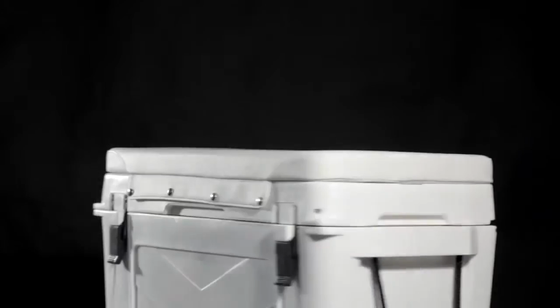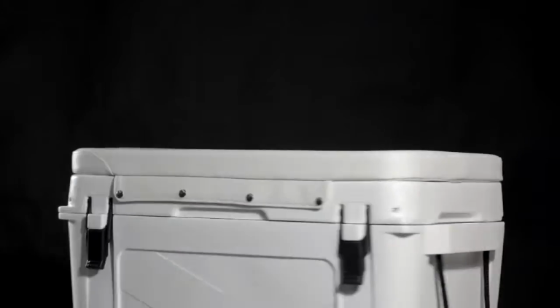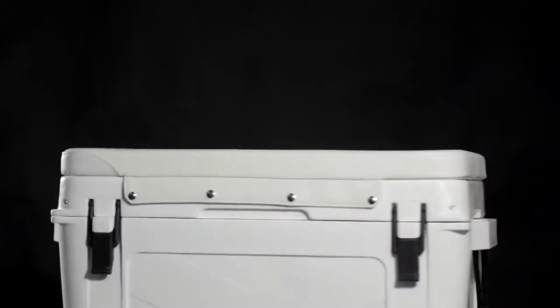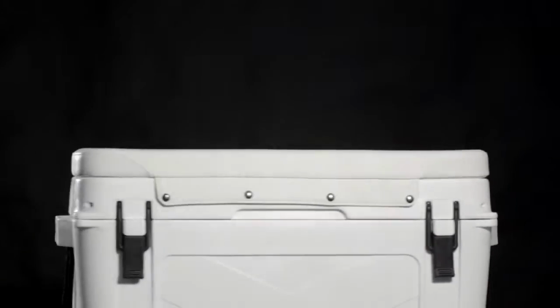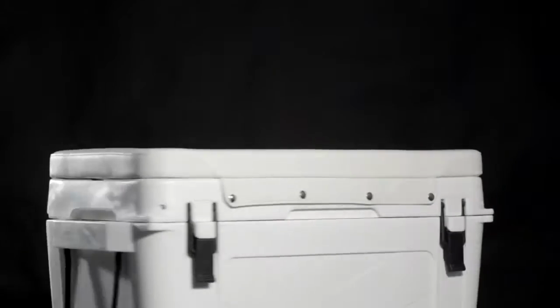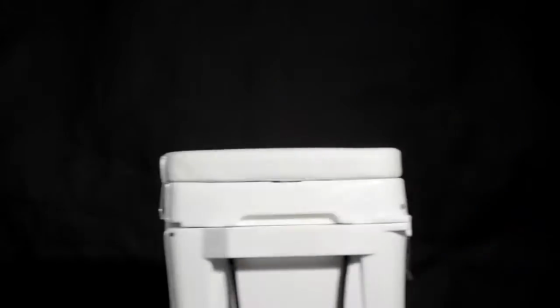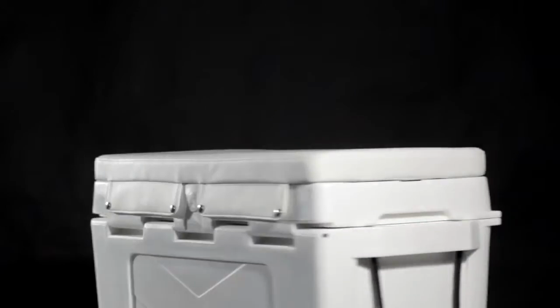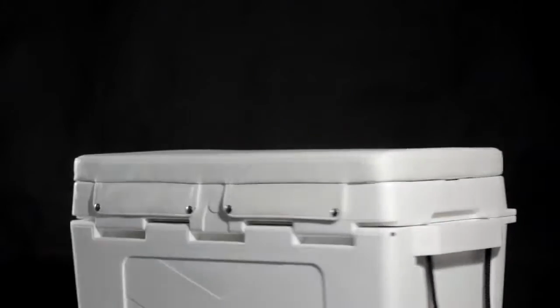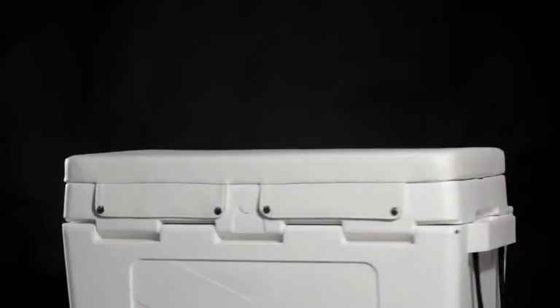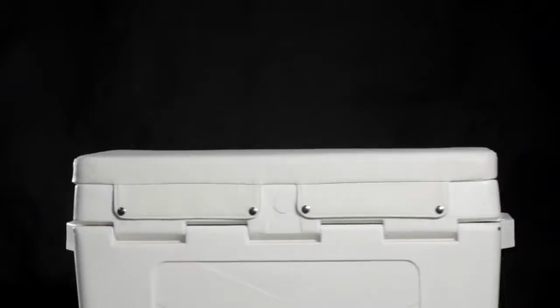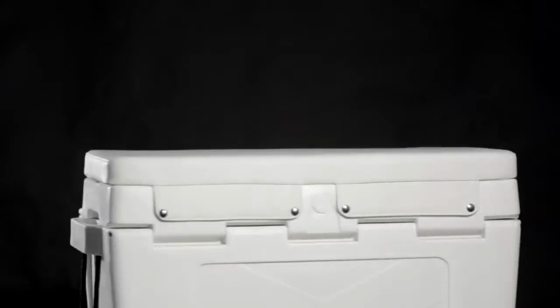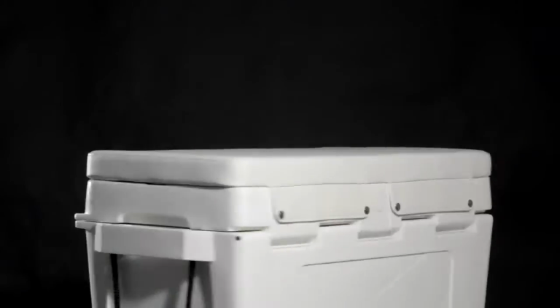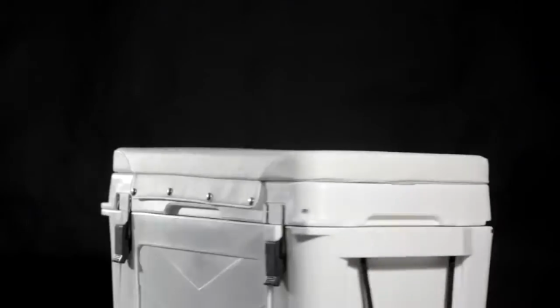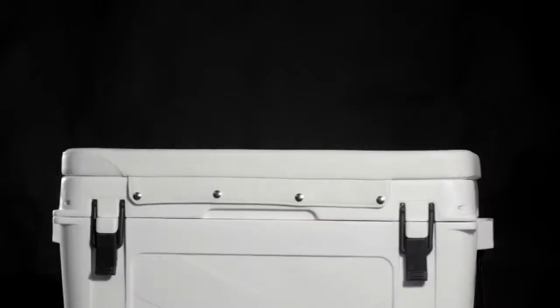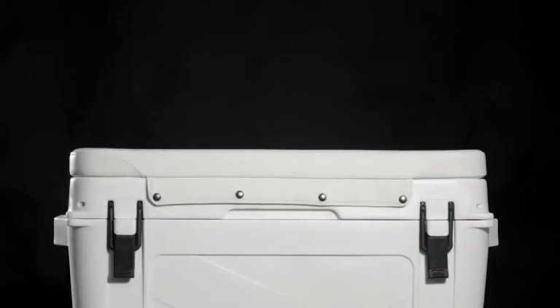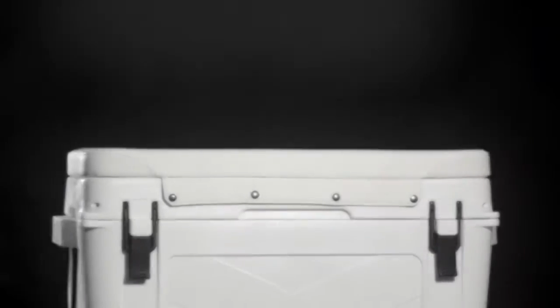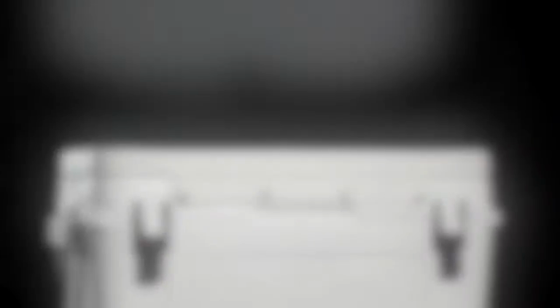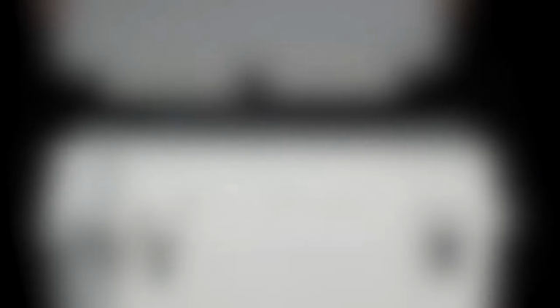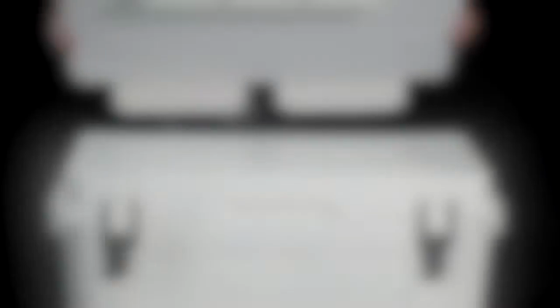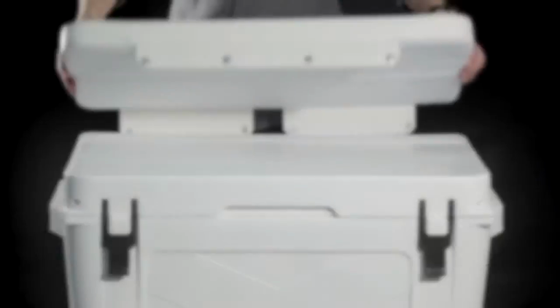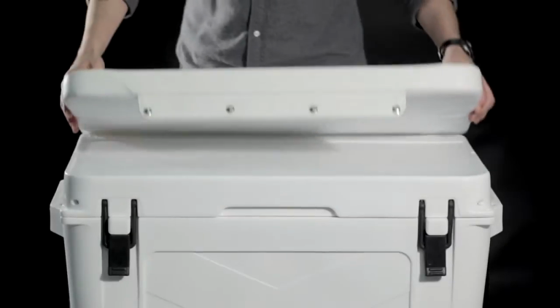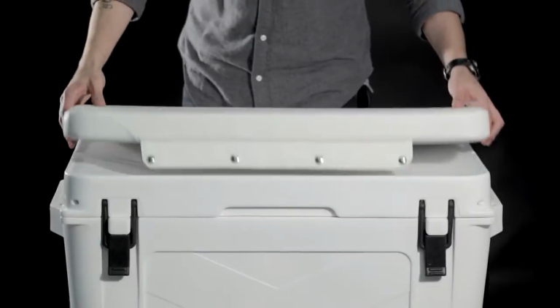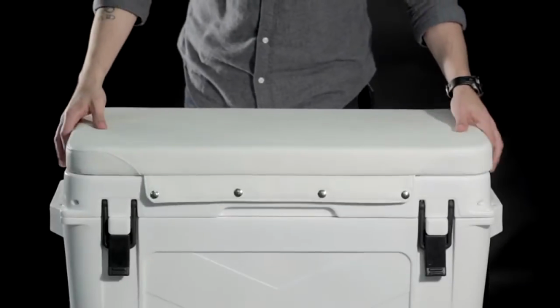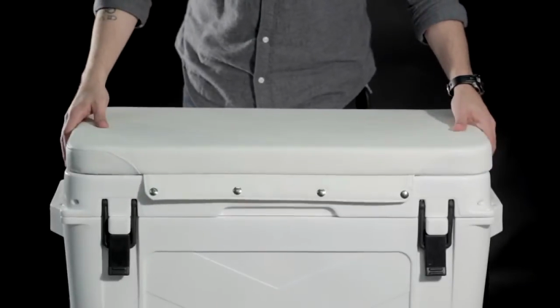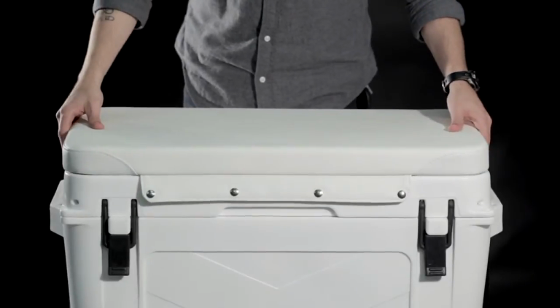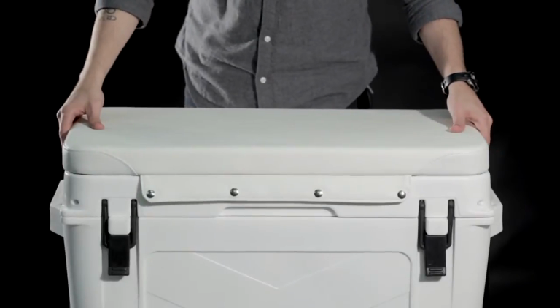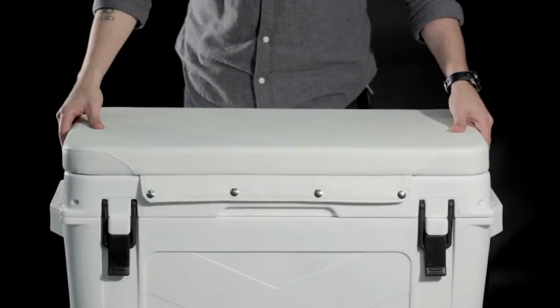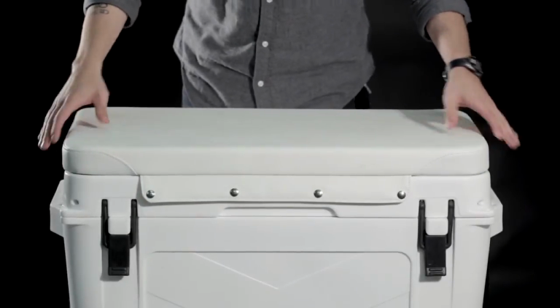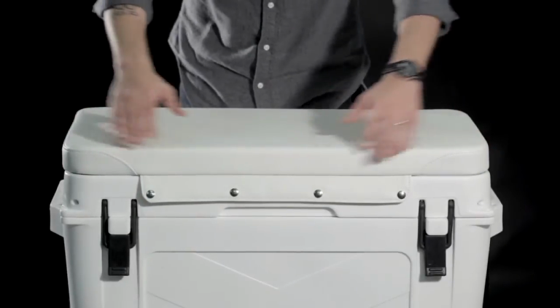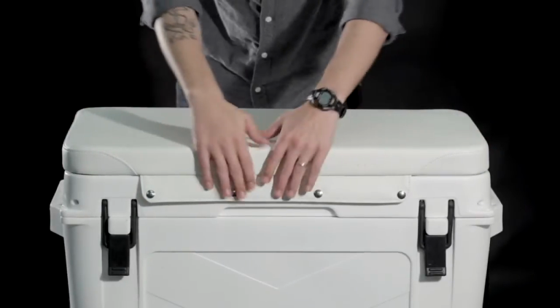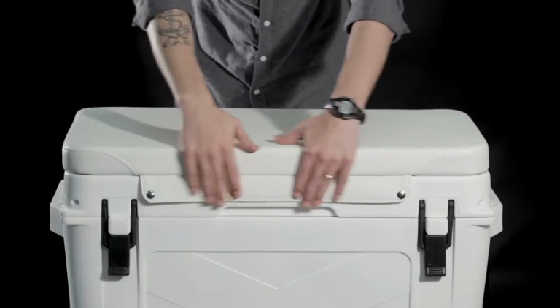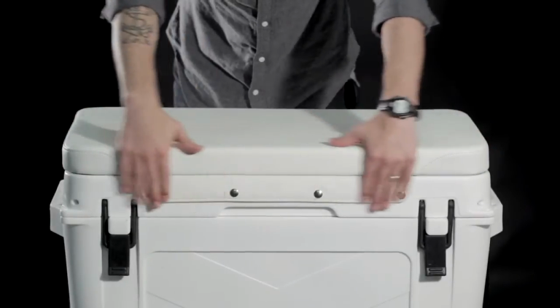How to Install a Brute Outdoors Seat Cushion. Carefully align the cushion onto the center of the cooler lid.